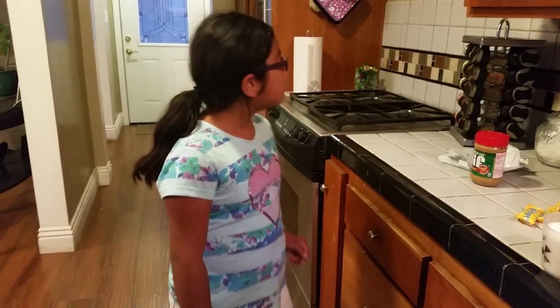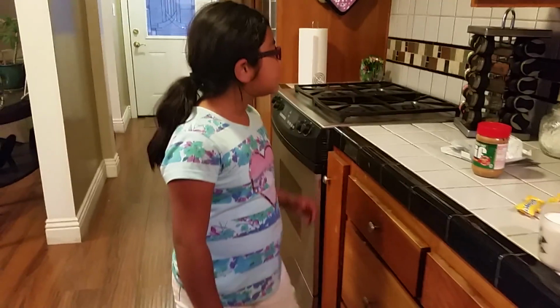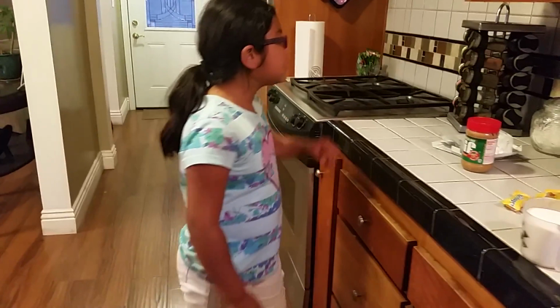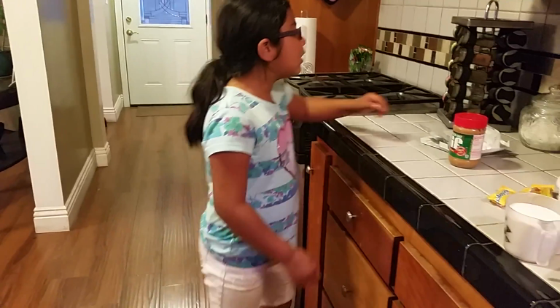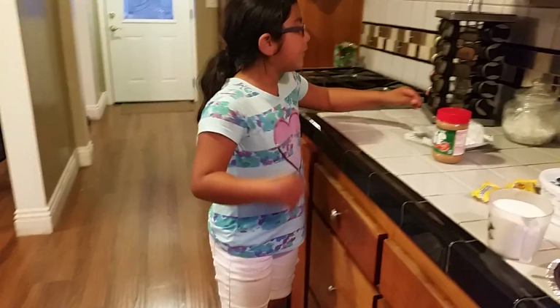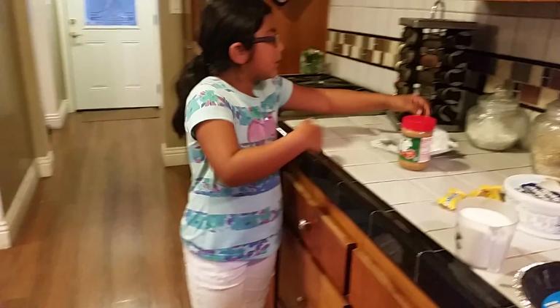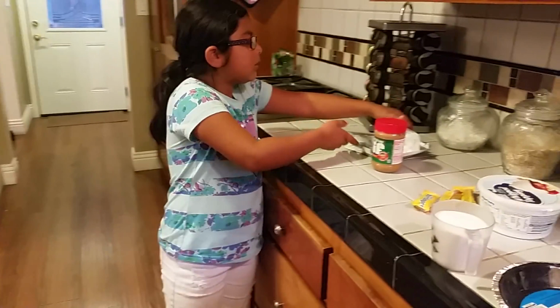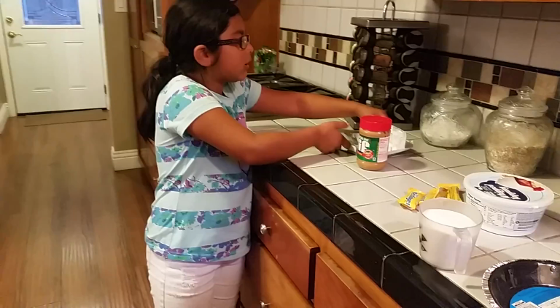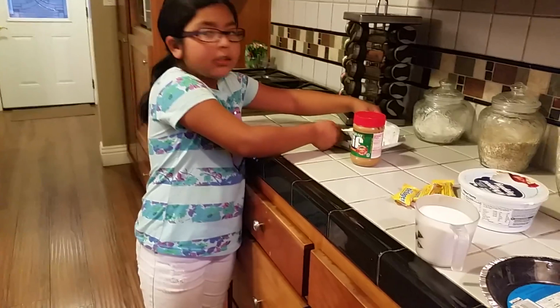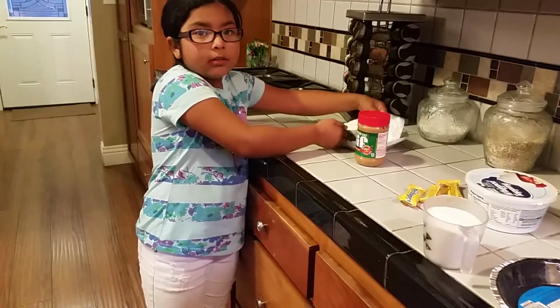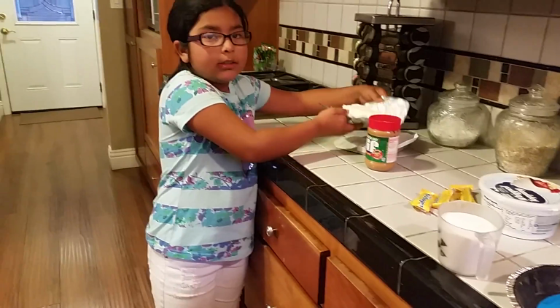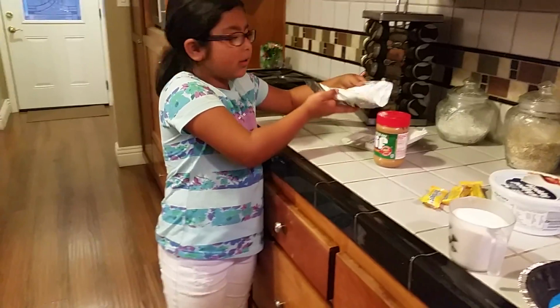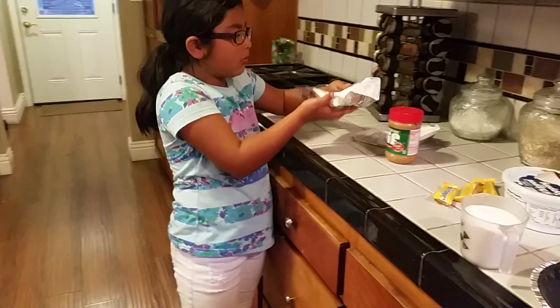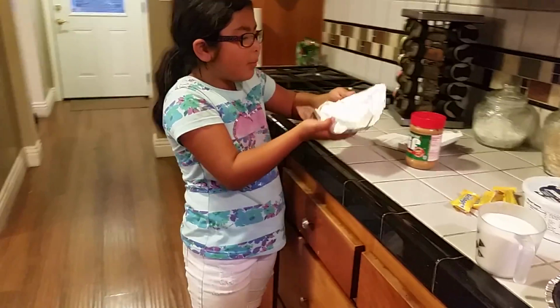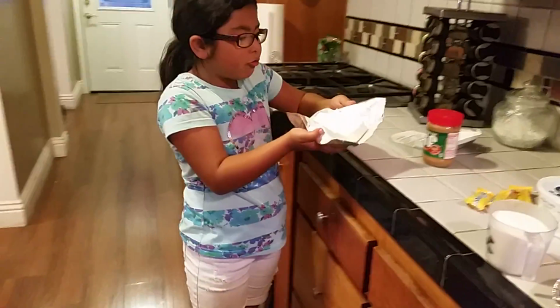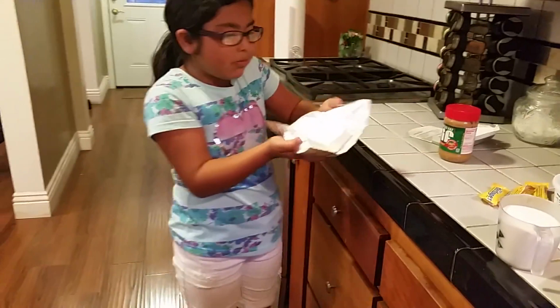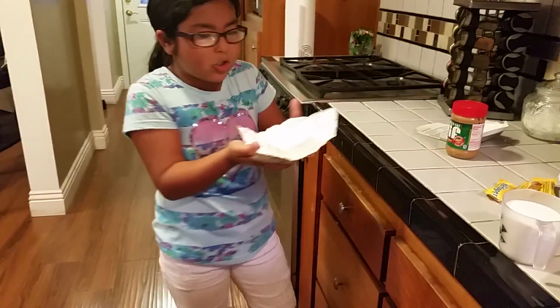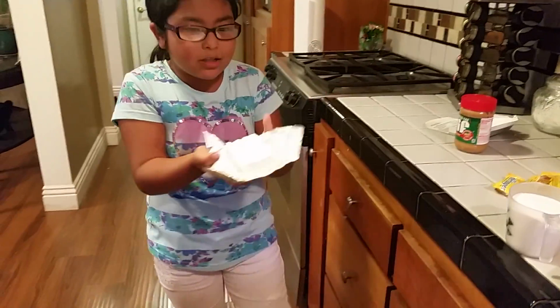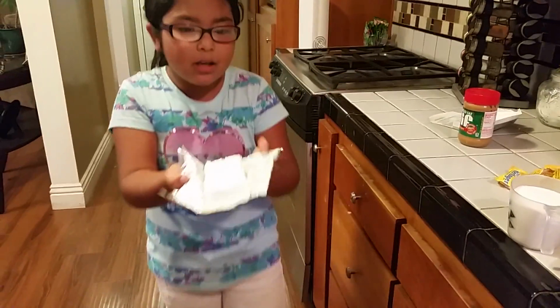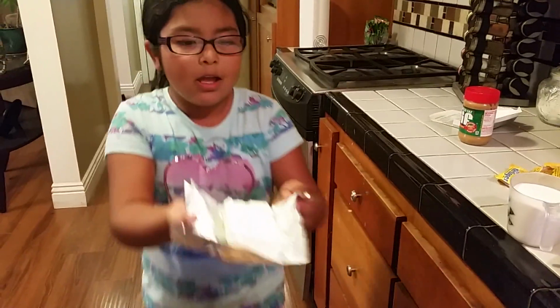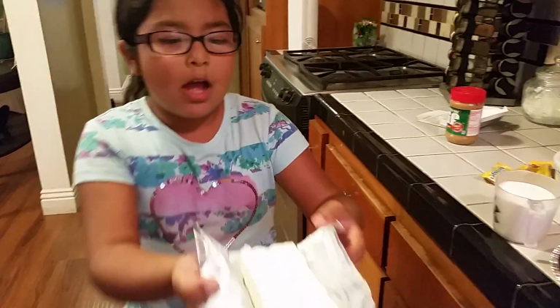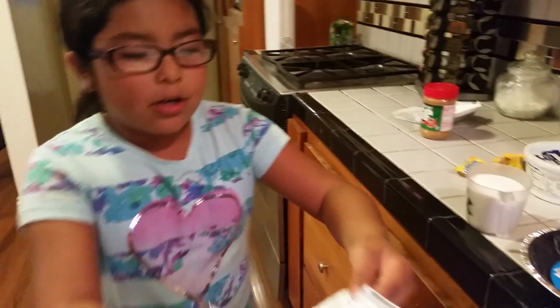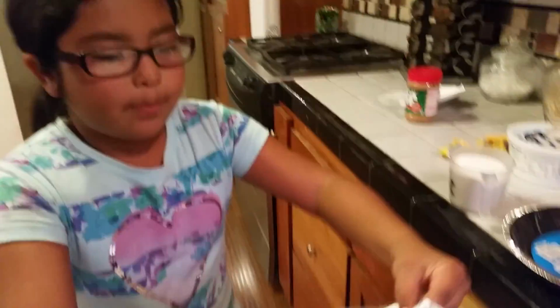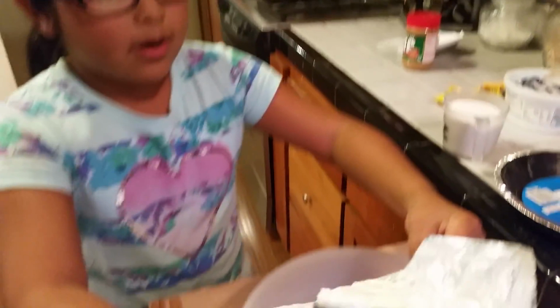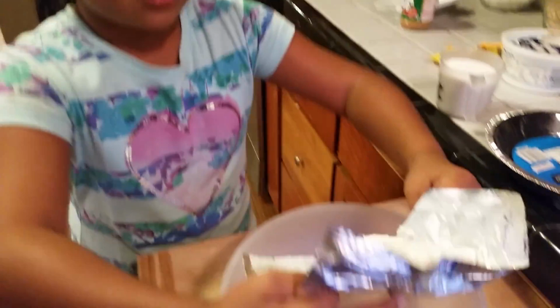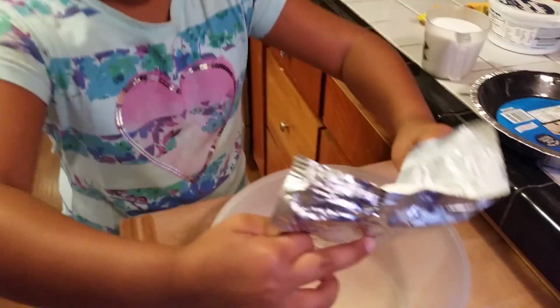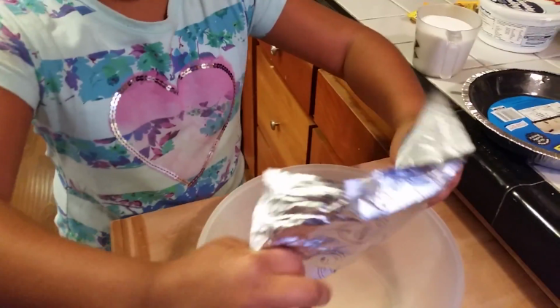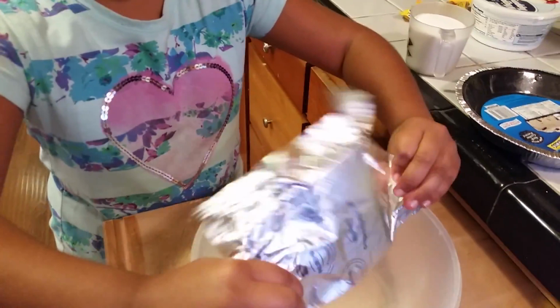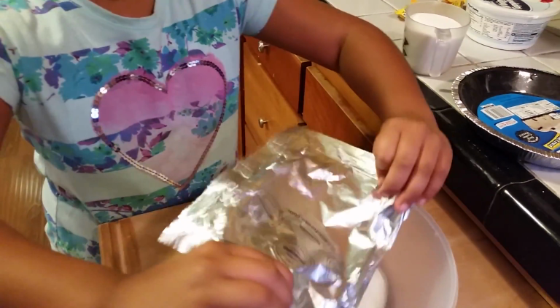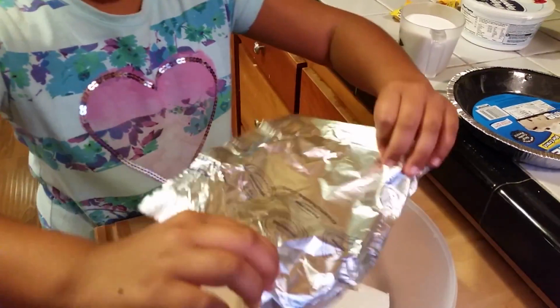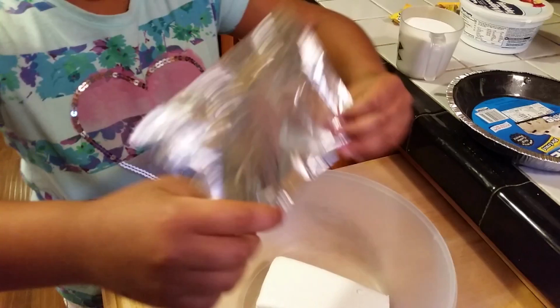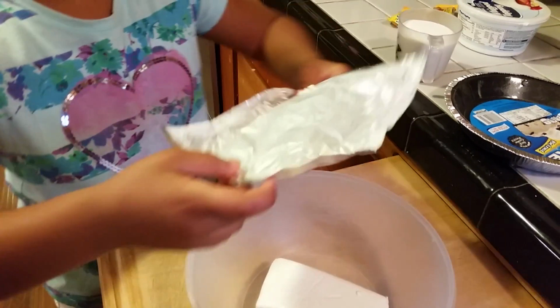So let's get started. First, what you're going to do is you're going to grab your cream cheese and you're going to pour it into a medium sized bowl.